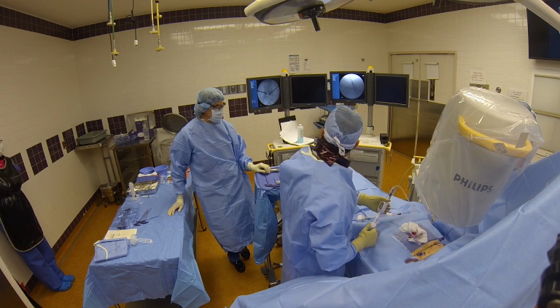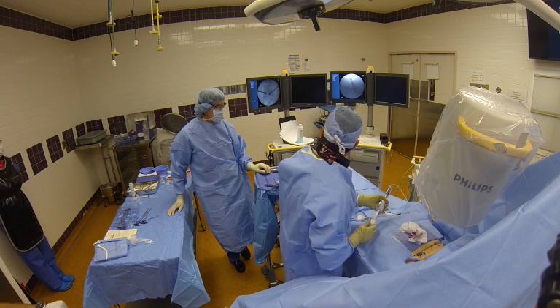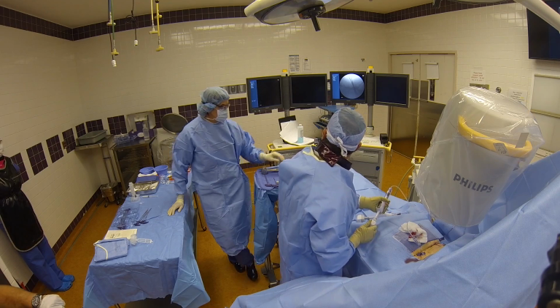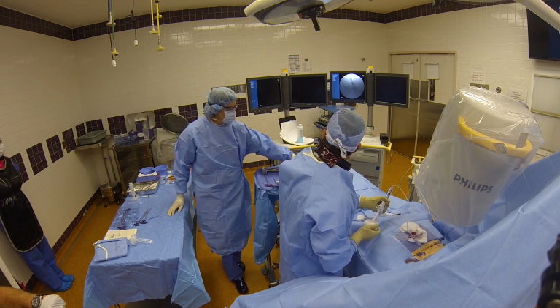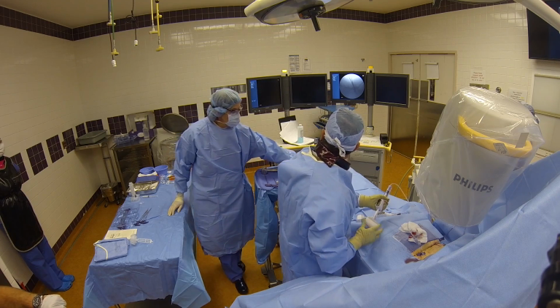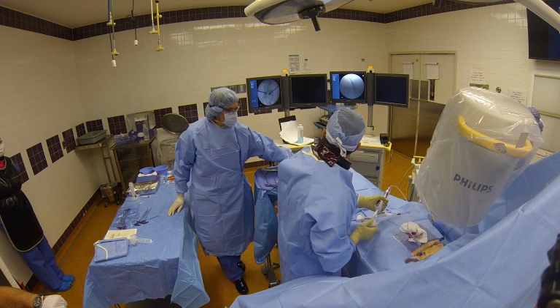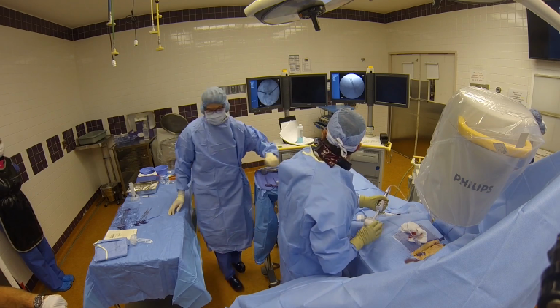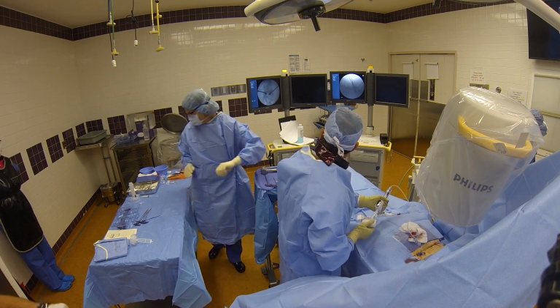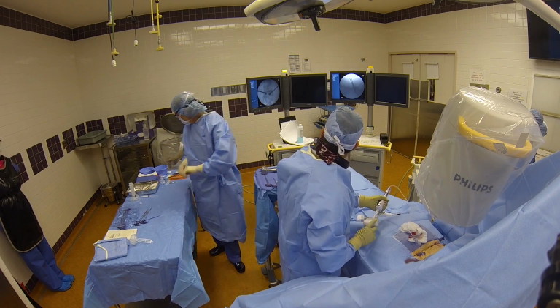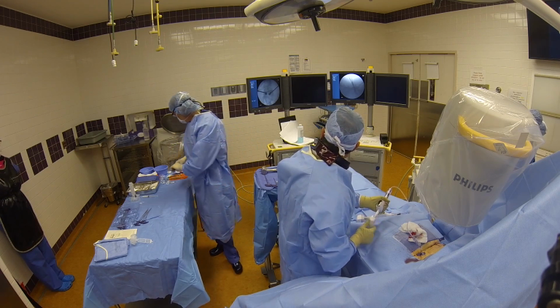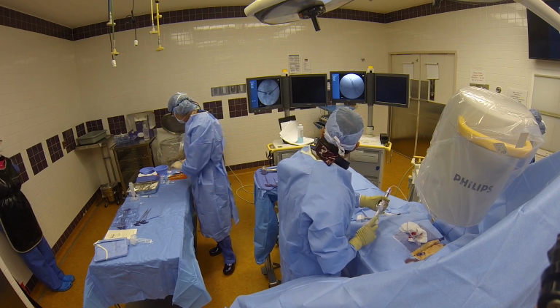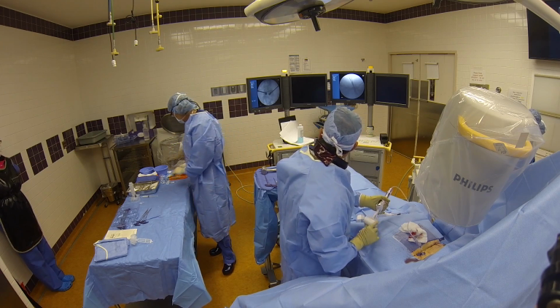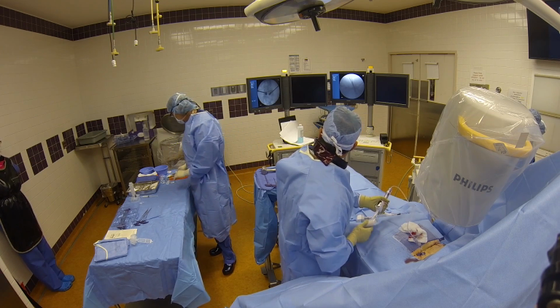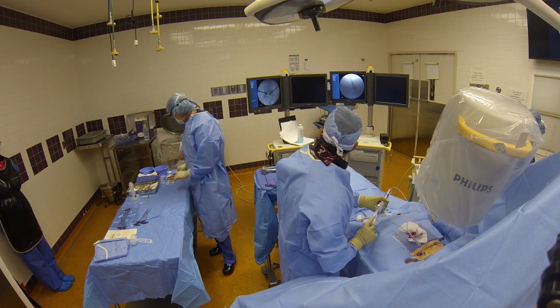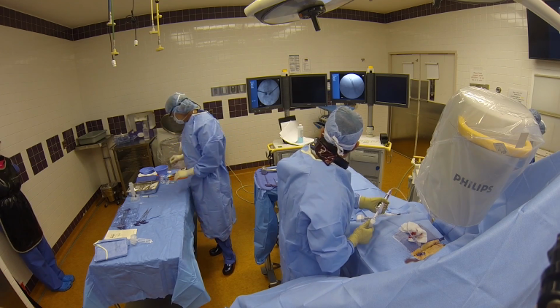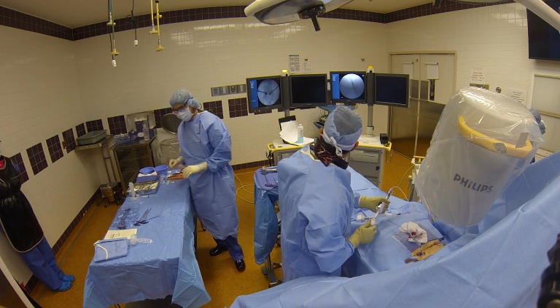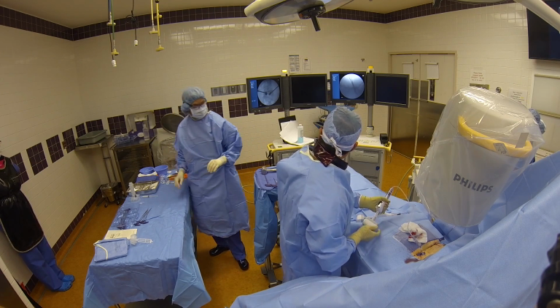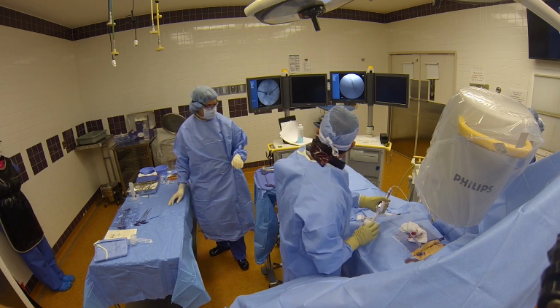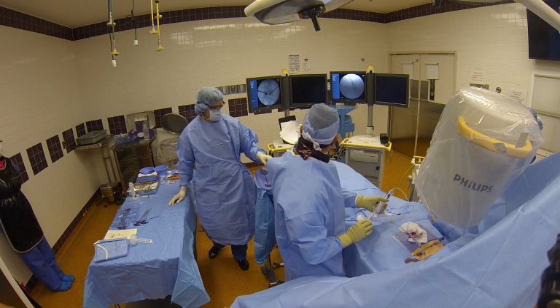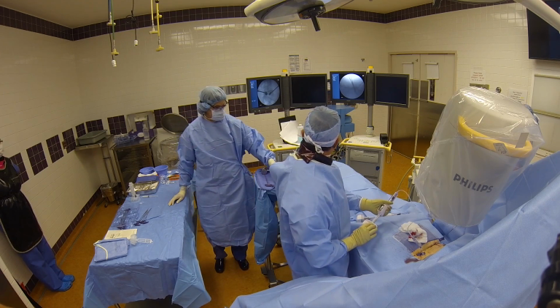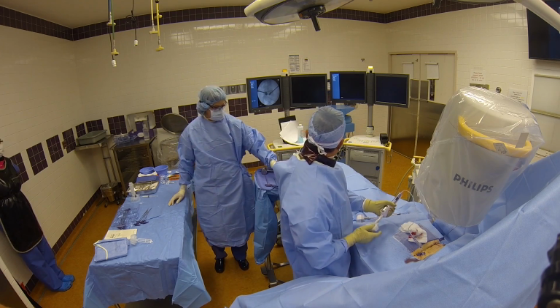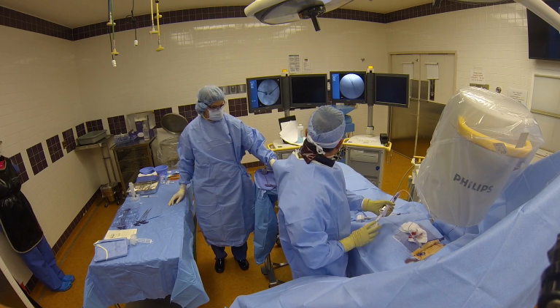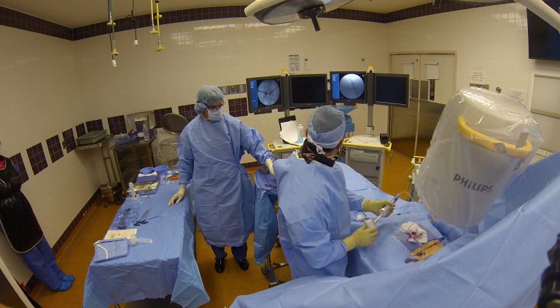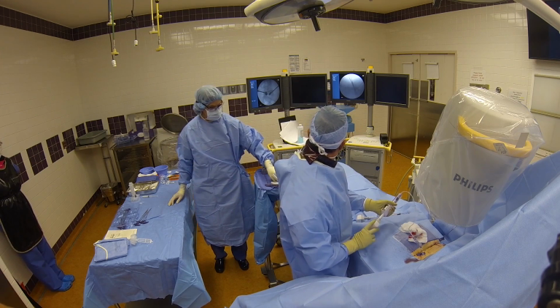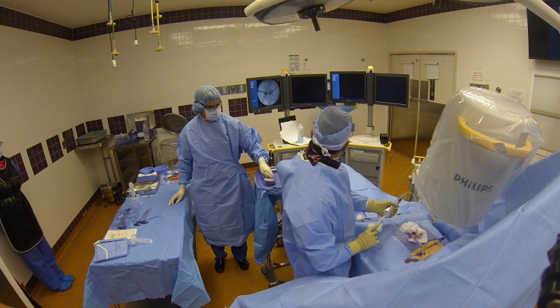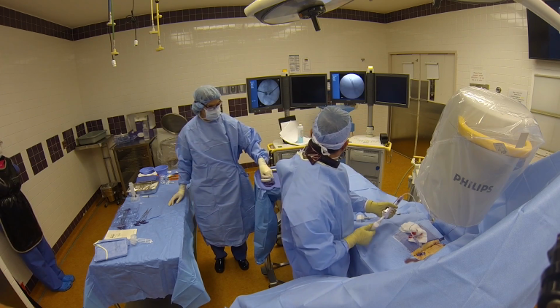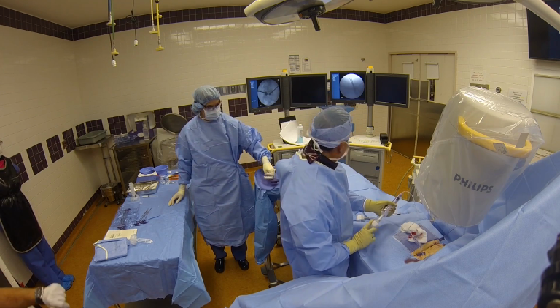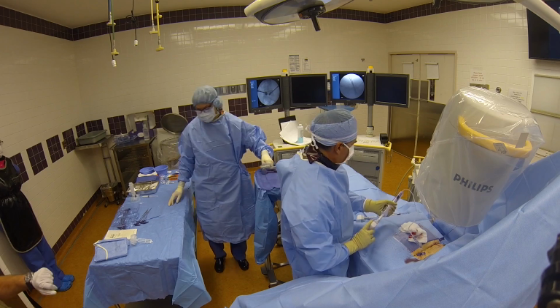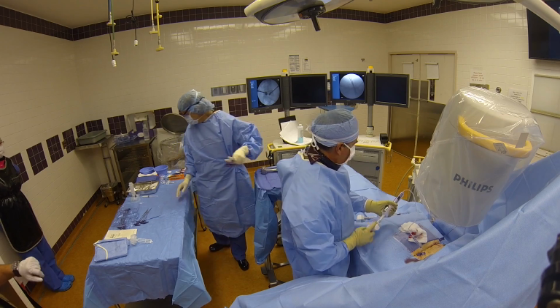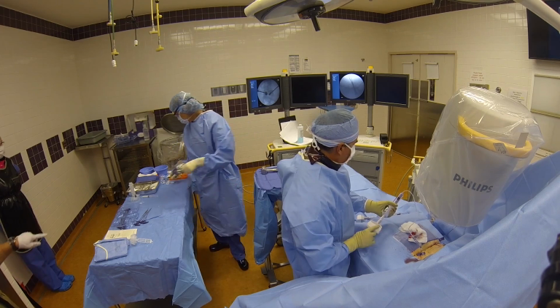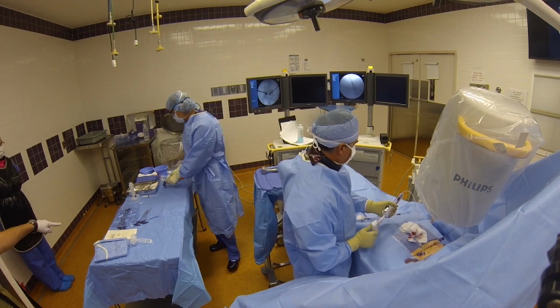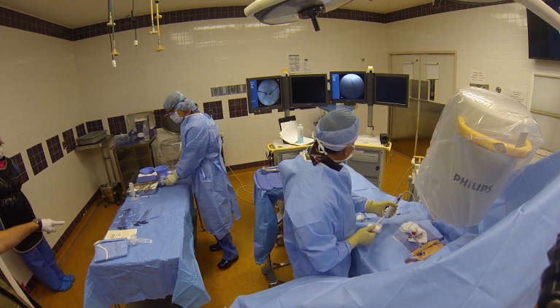Next, I place the balloons. They are filled with water and a special dye that makes the water visible on x-ray.